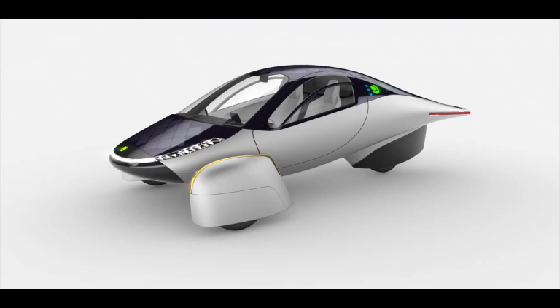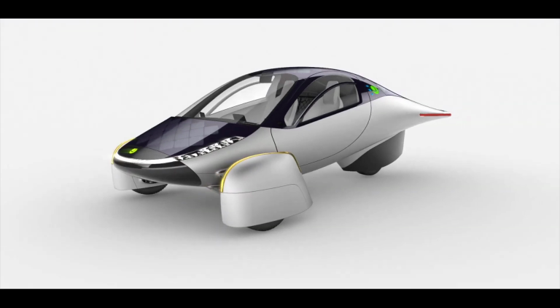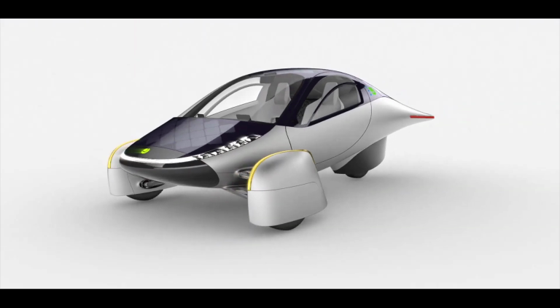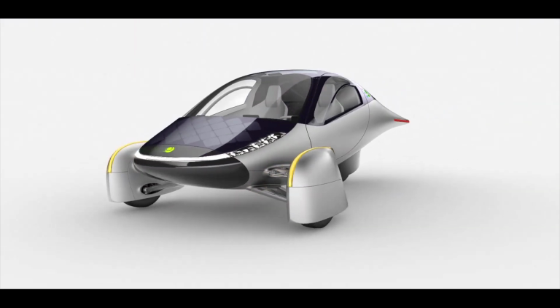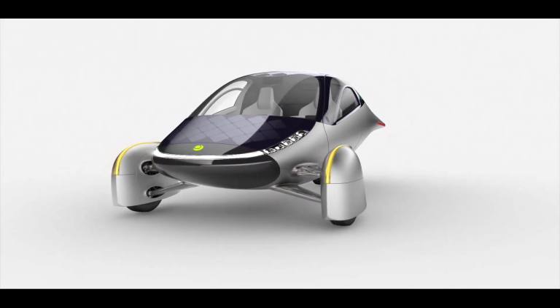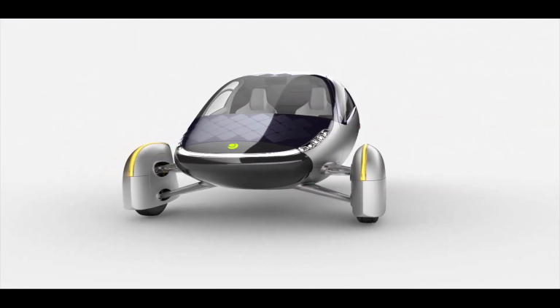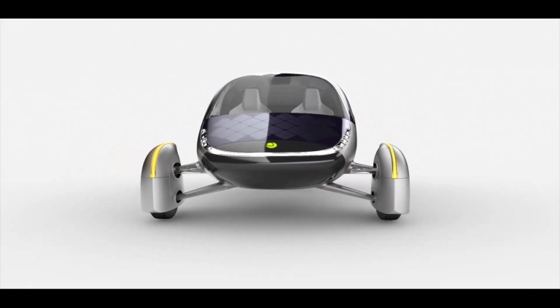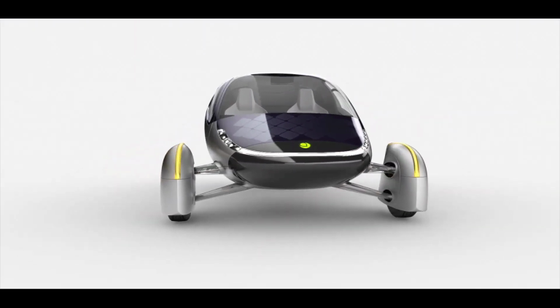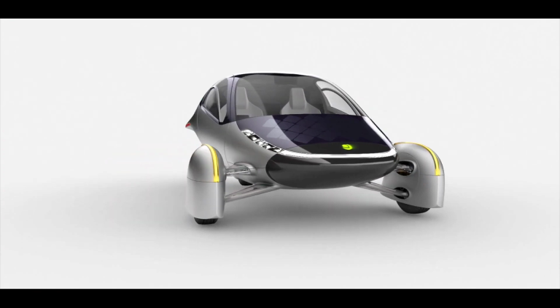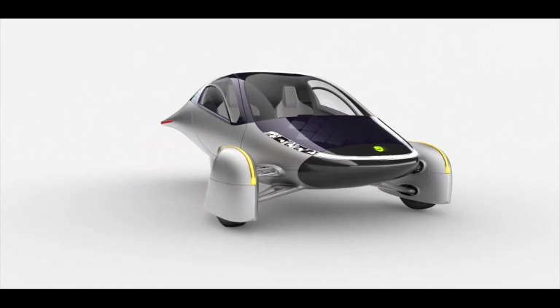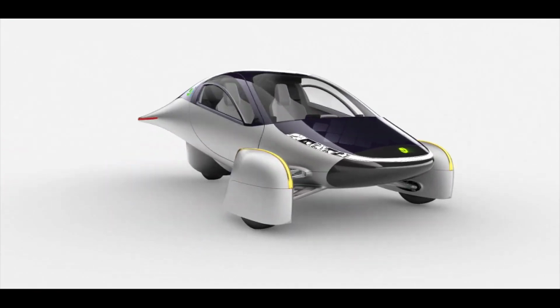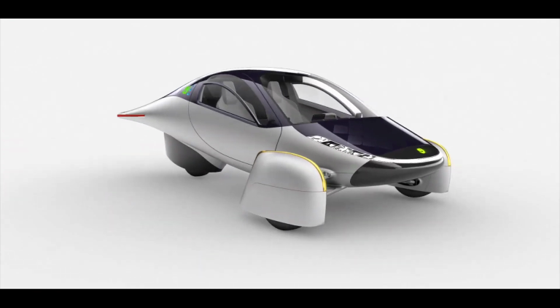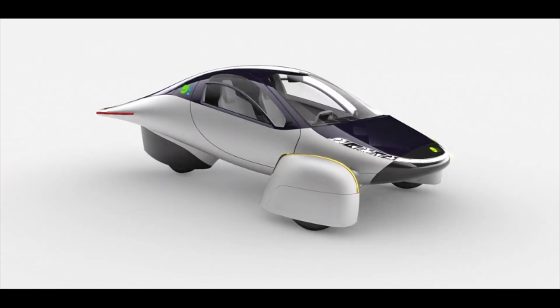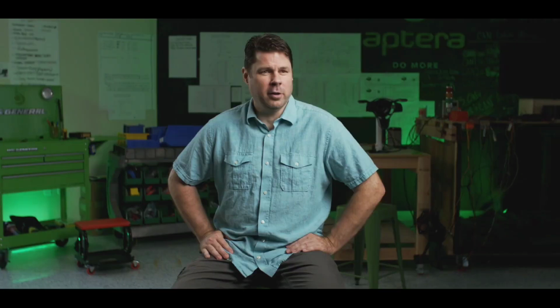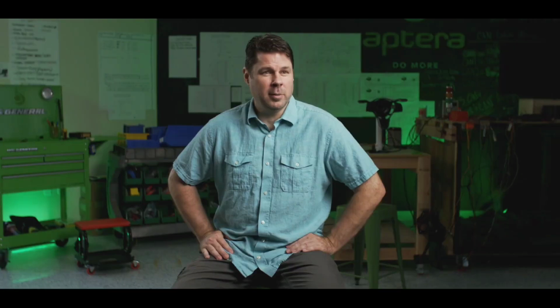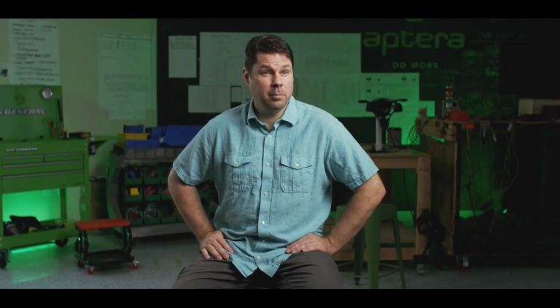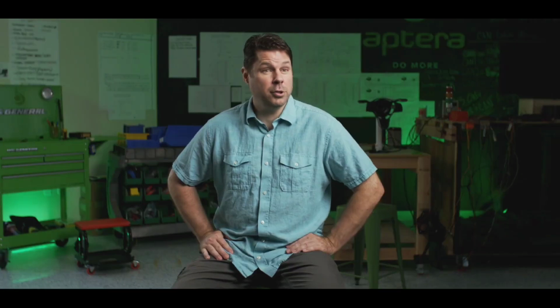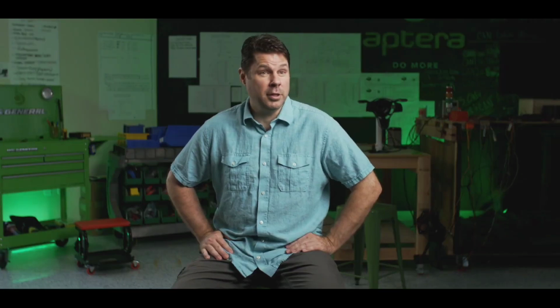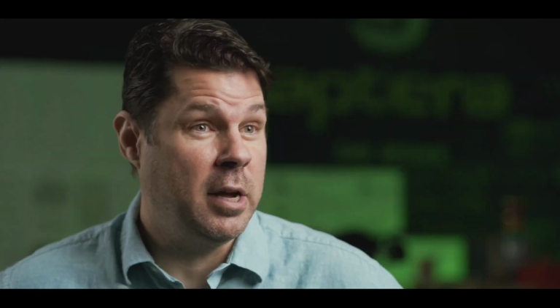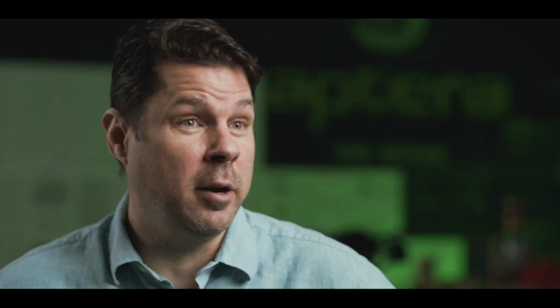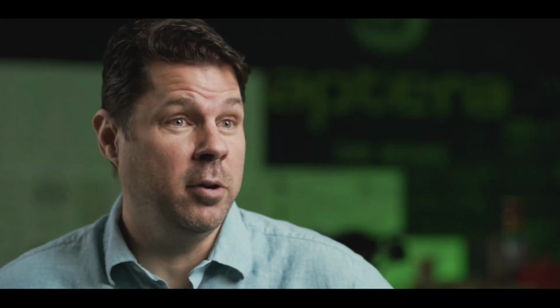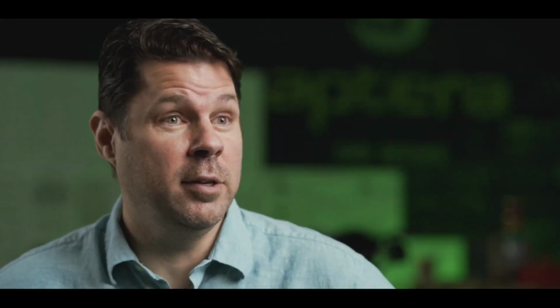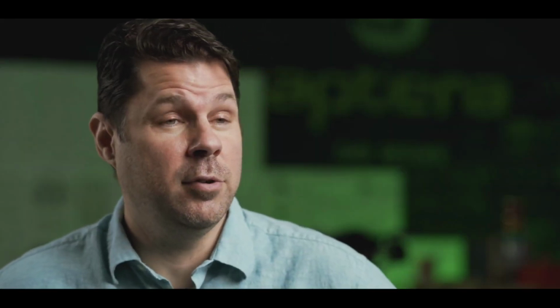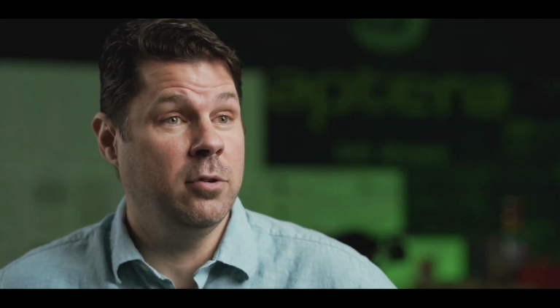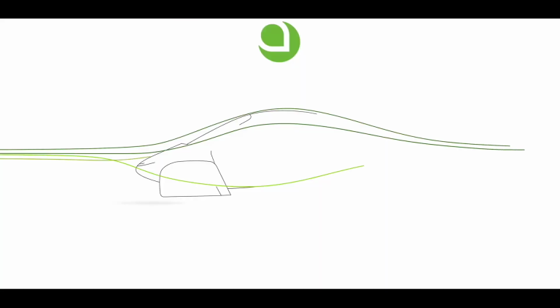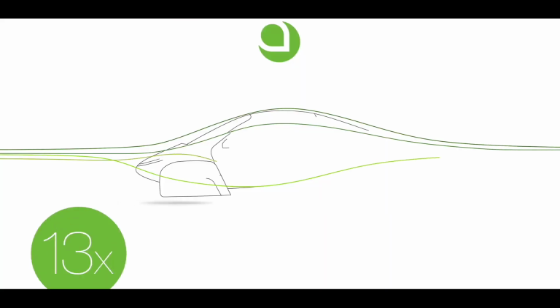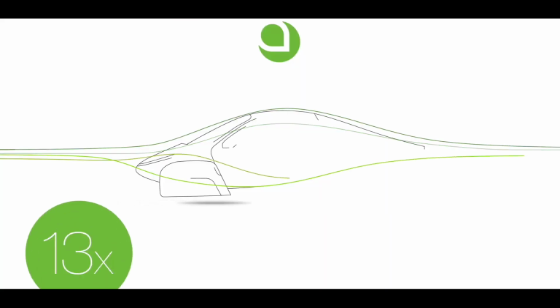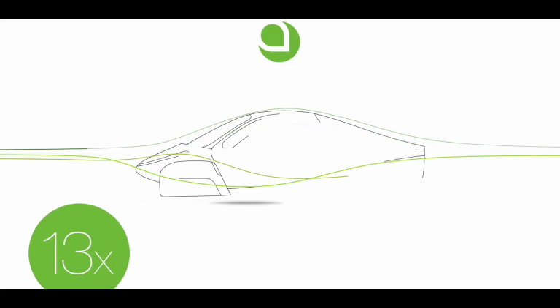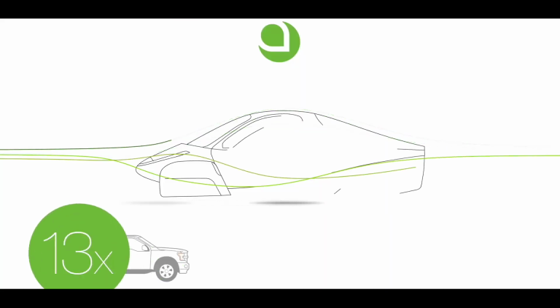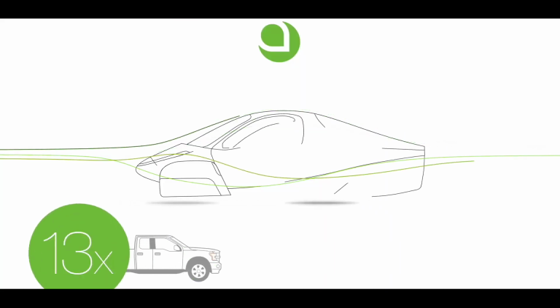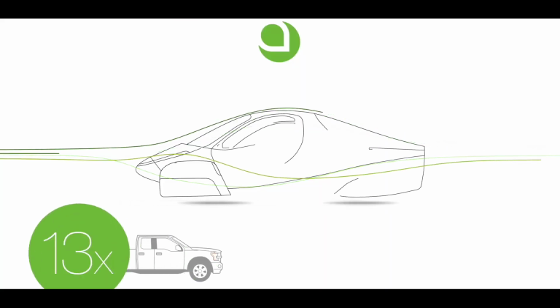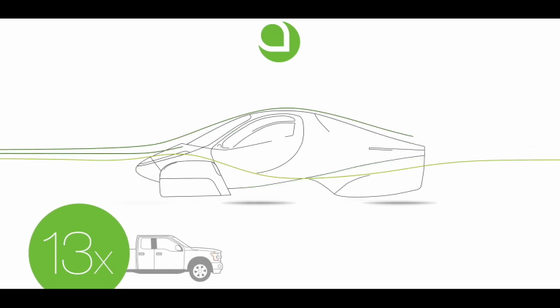With constant effort, they finally made it in 2020. The Aptera EV will be available from 2021, says the company.